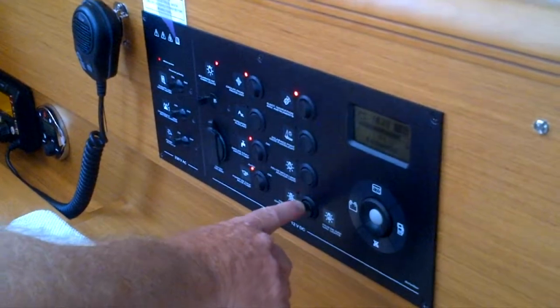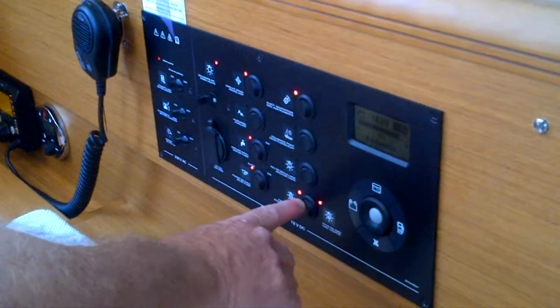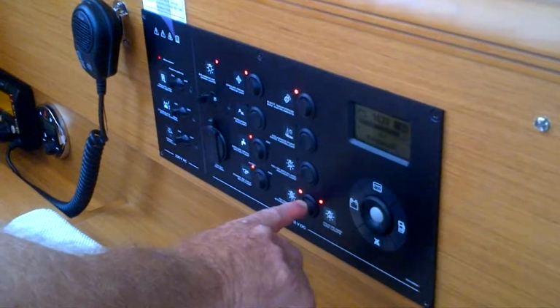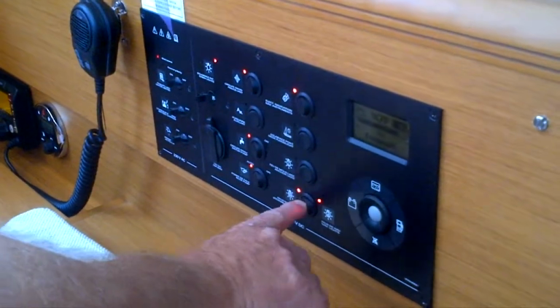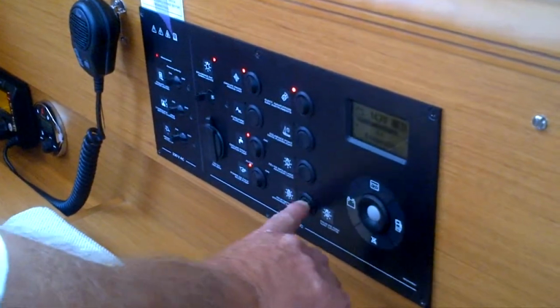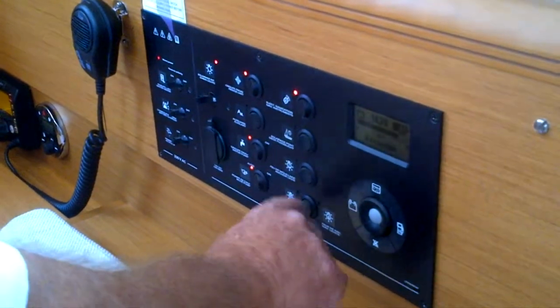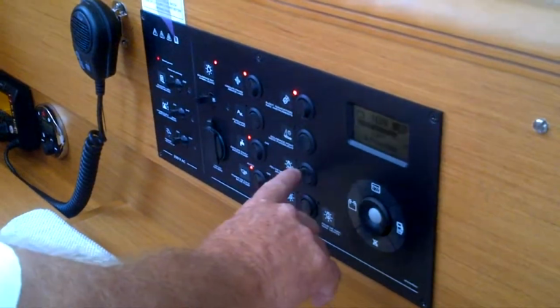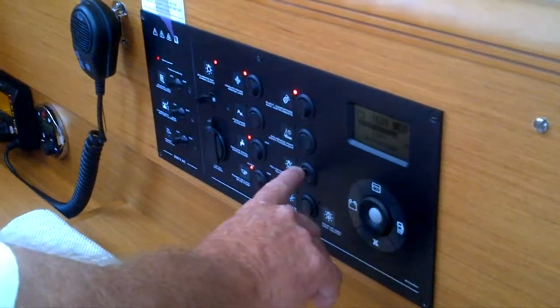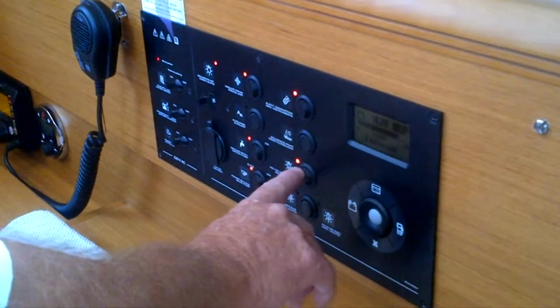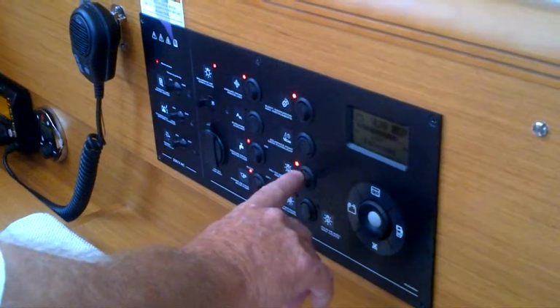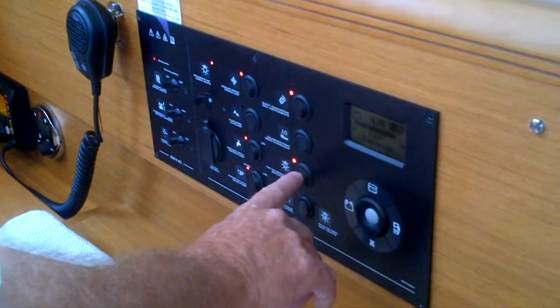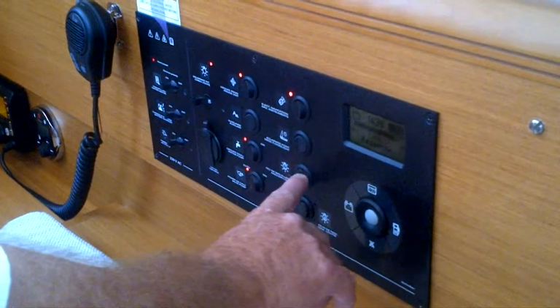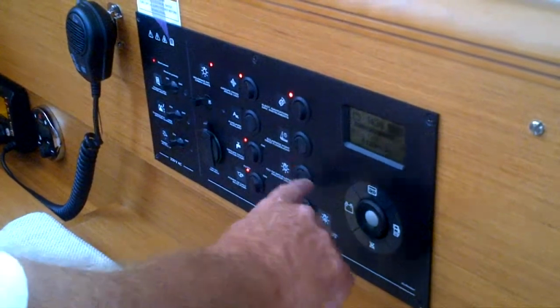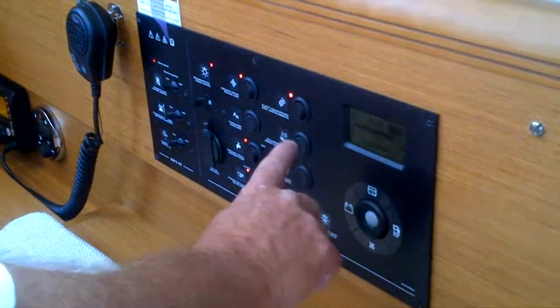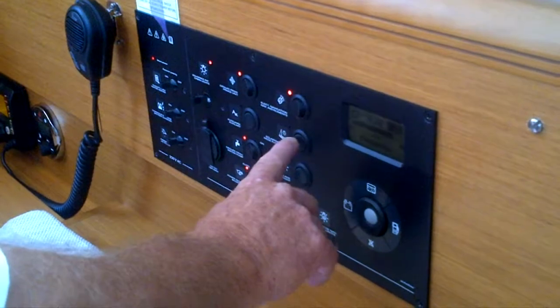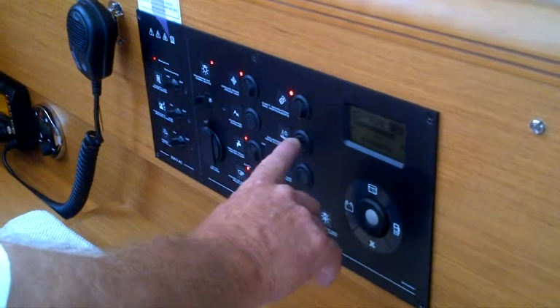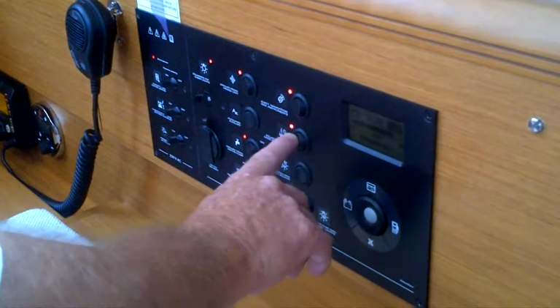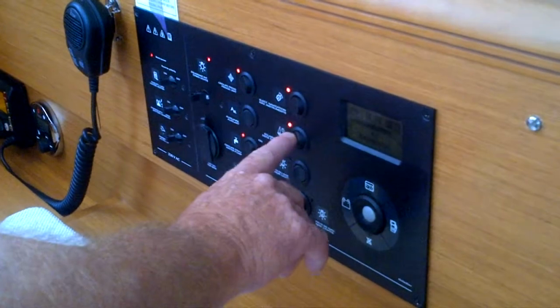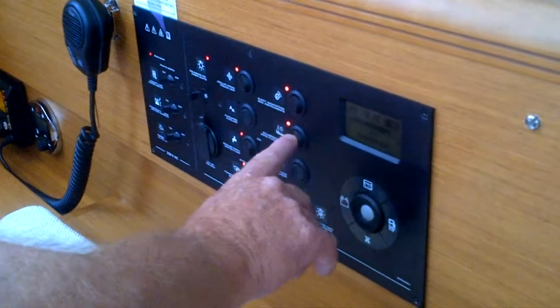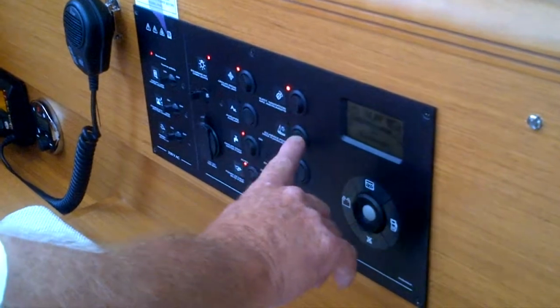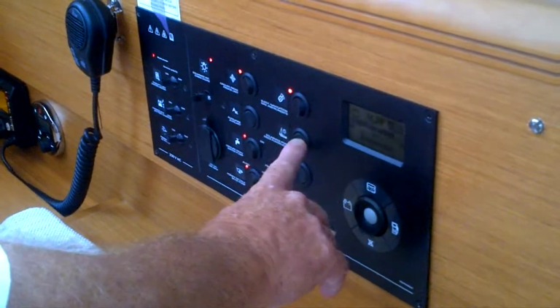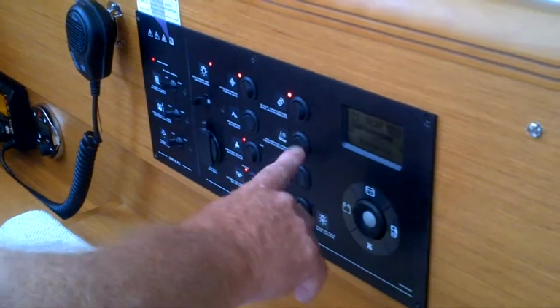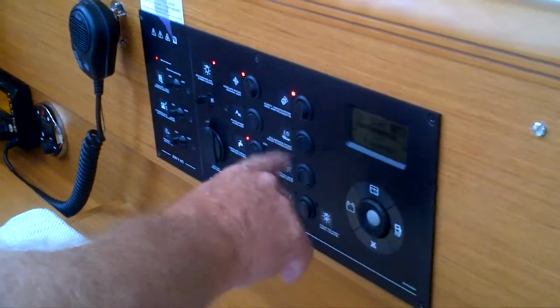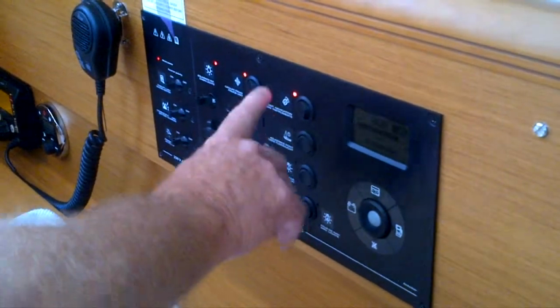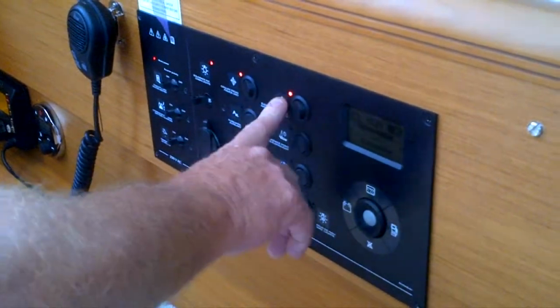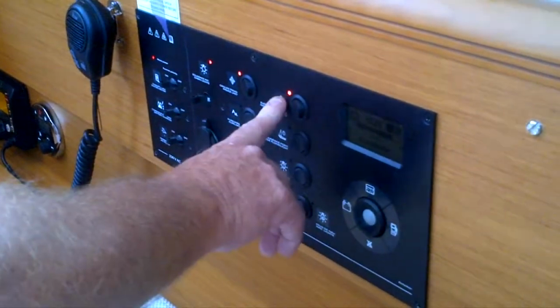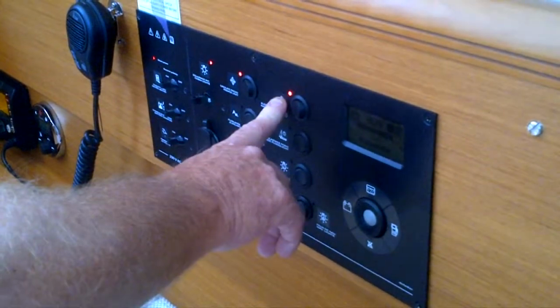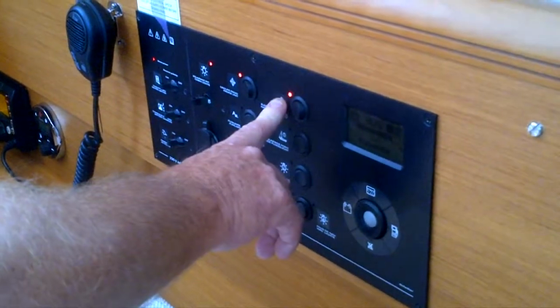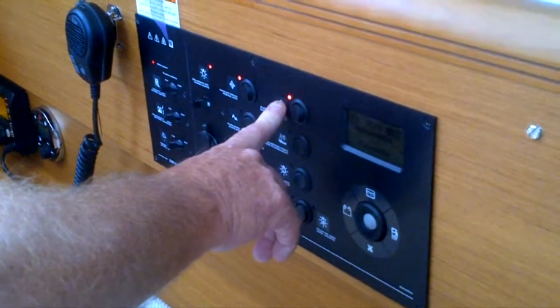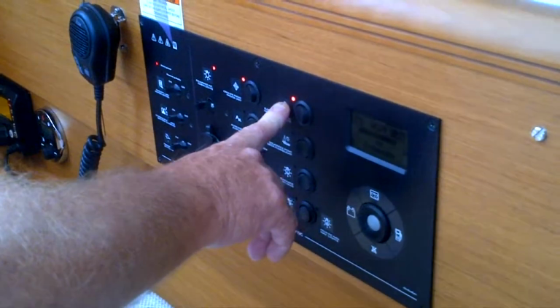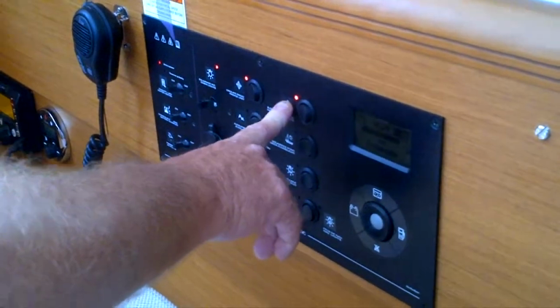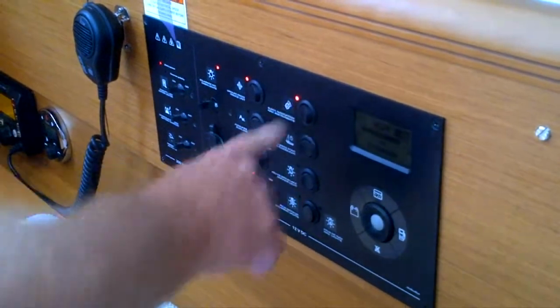Steaming light, anchor light, deck lights, audio electronics, navigation.